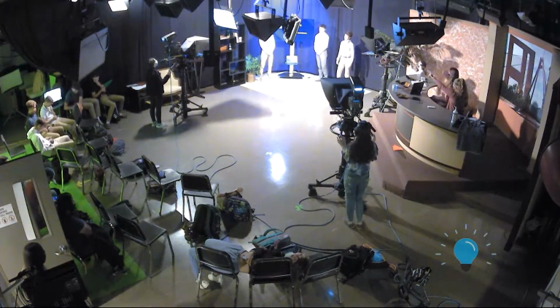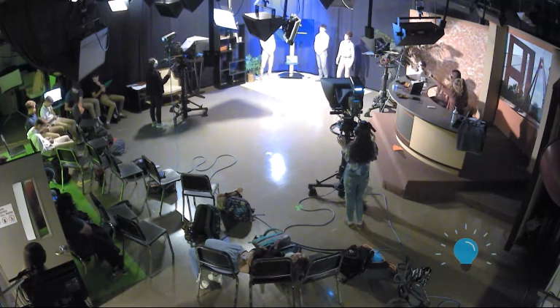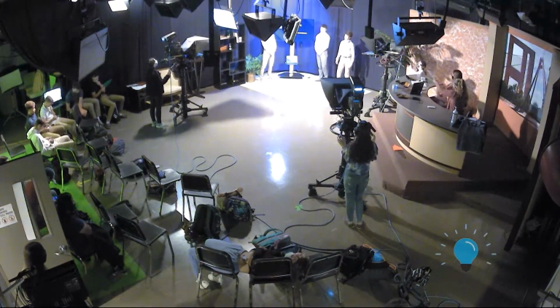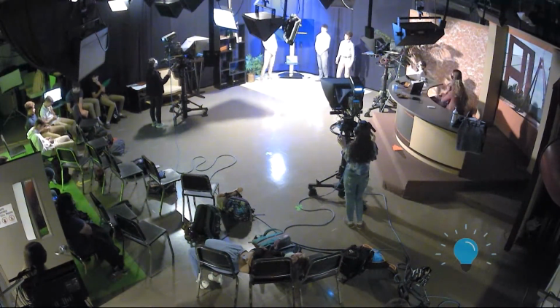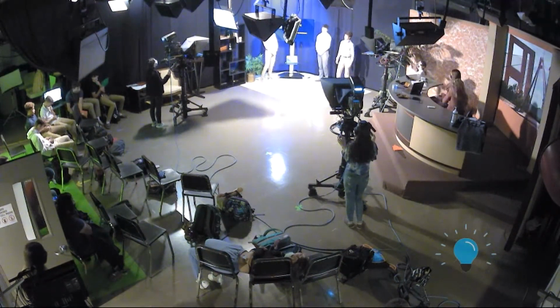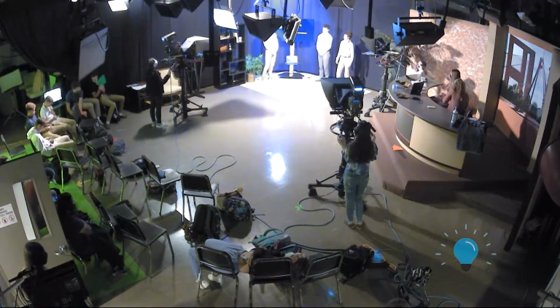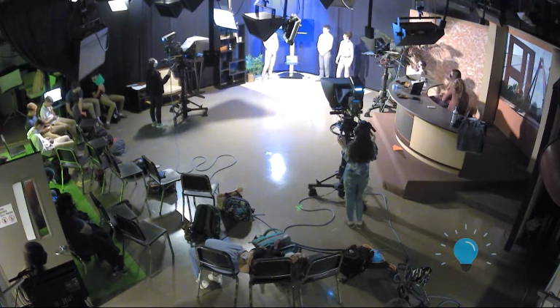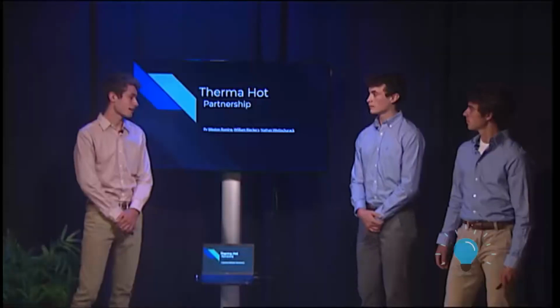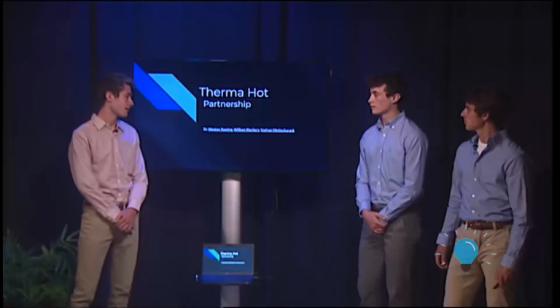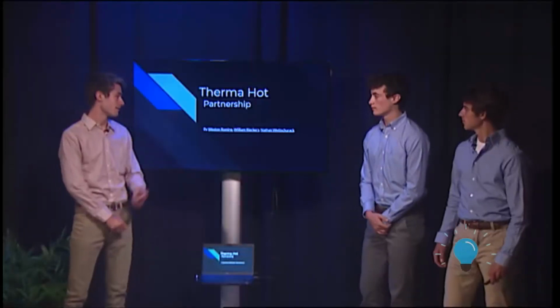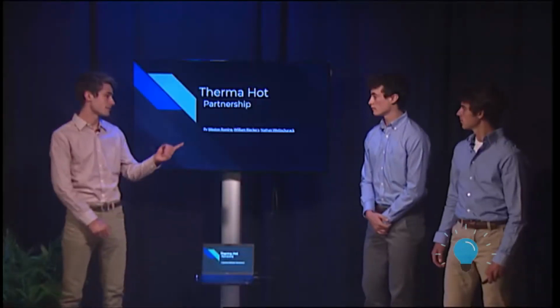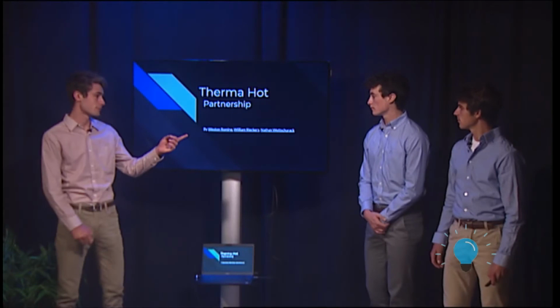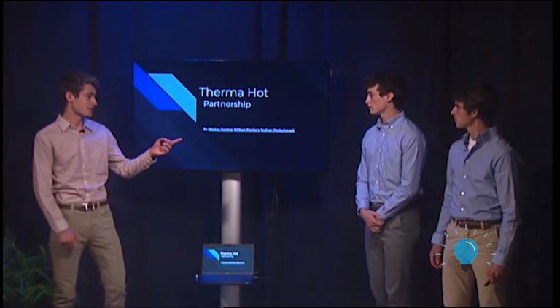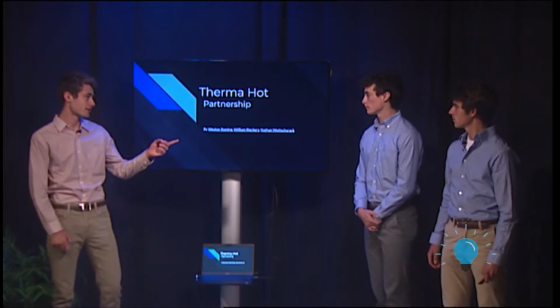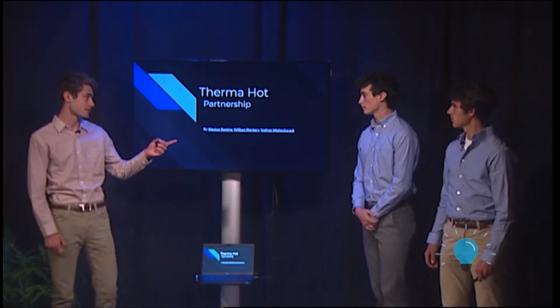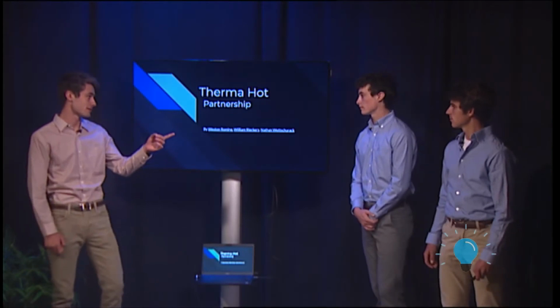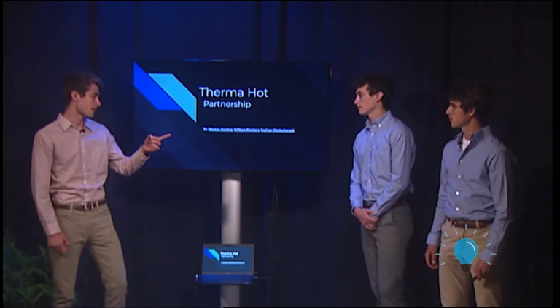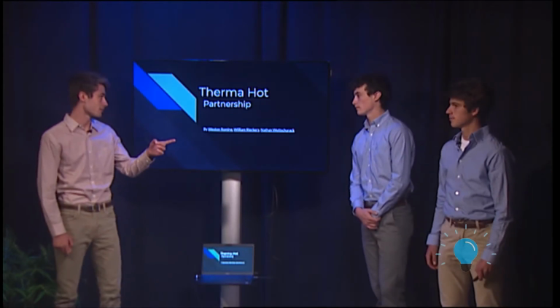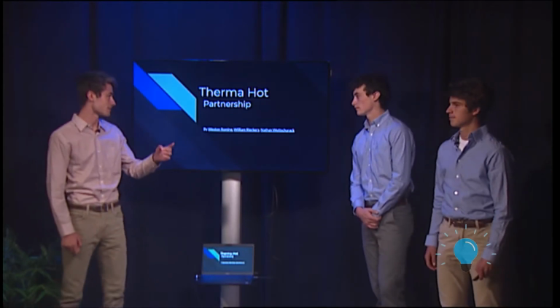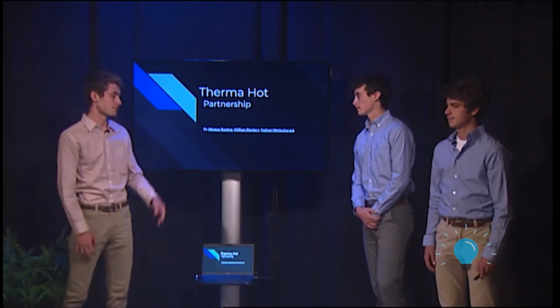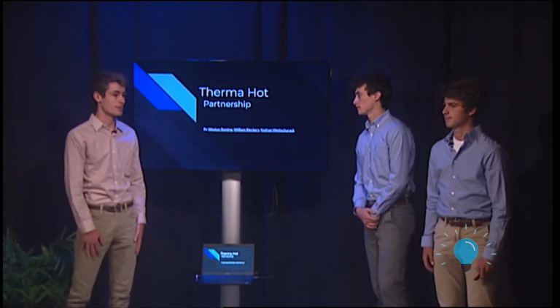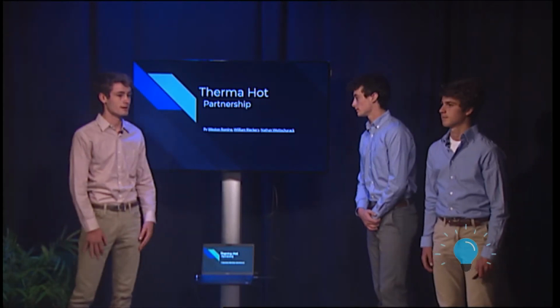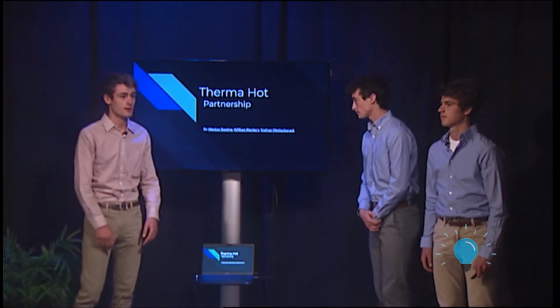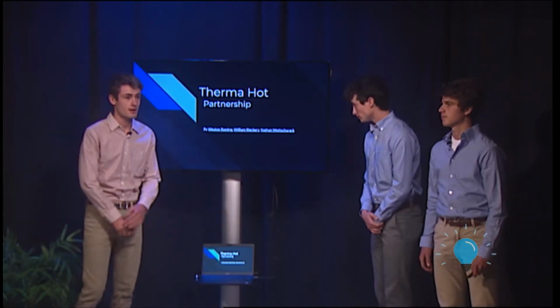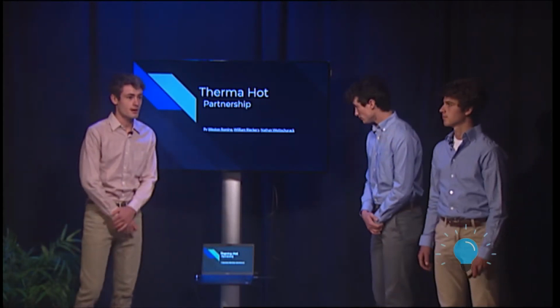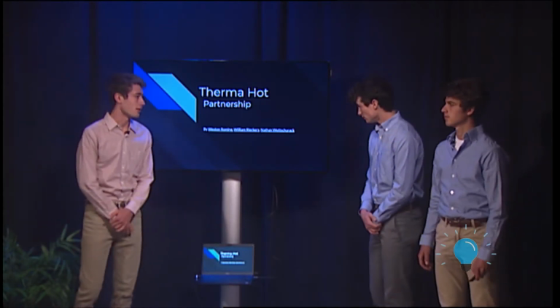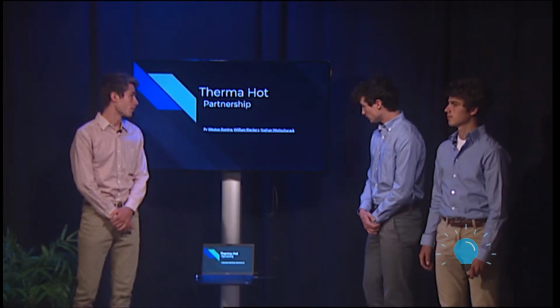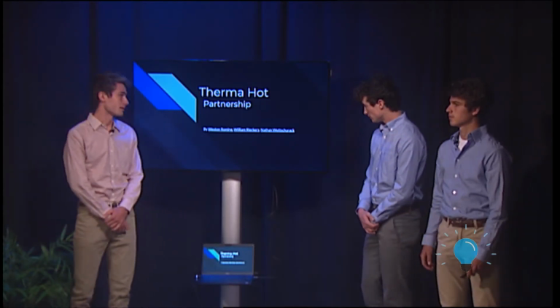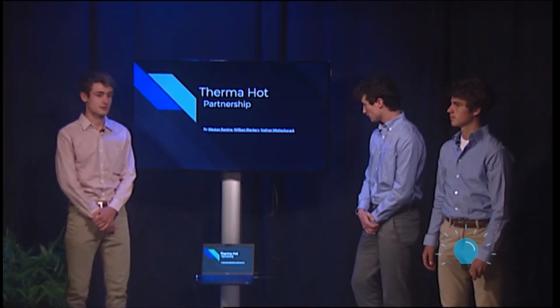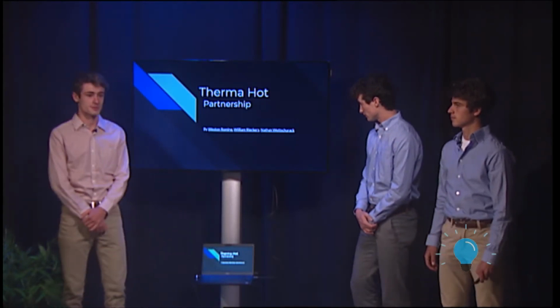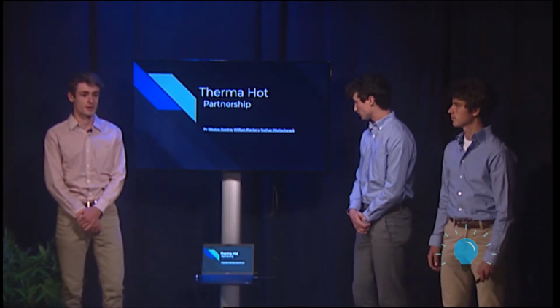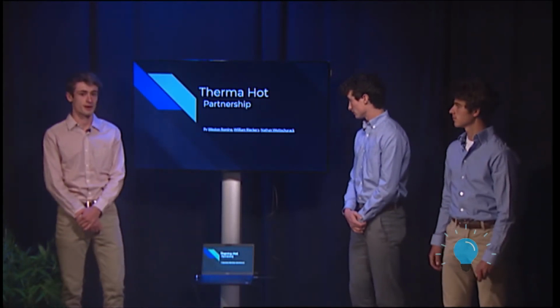I'm Nathan Westerak, this is Will Reekers, and that's Westin RealMind, and our product is ThermaHot.